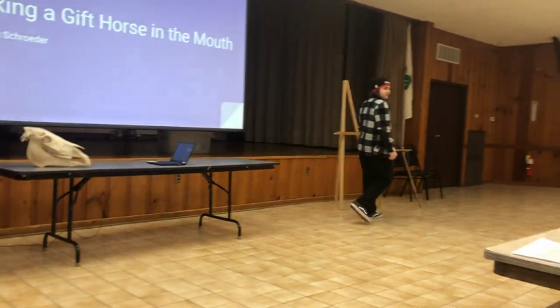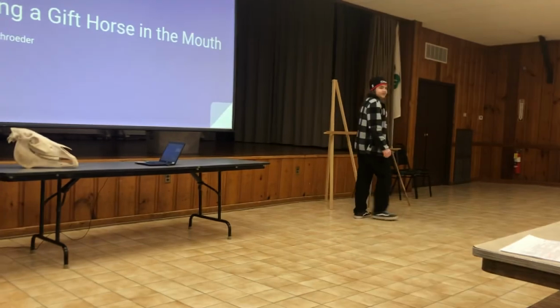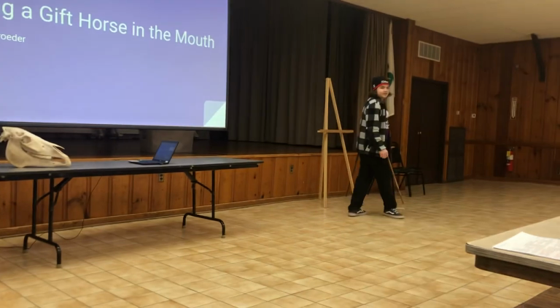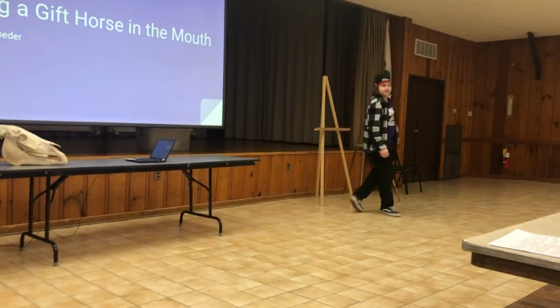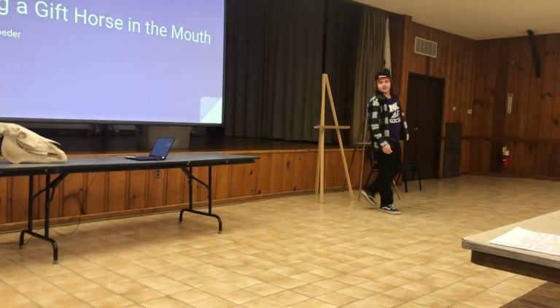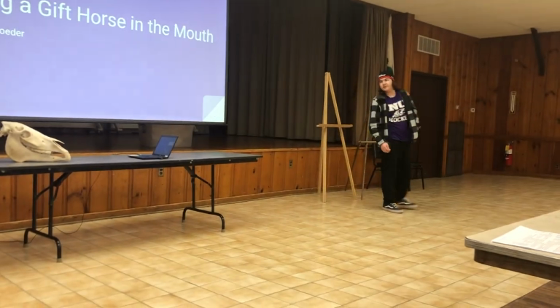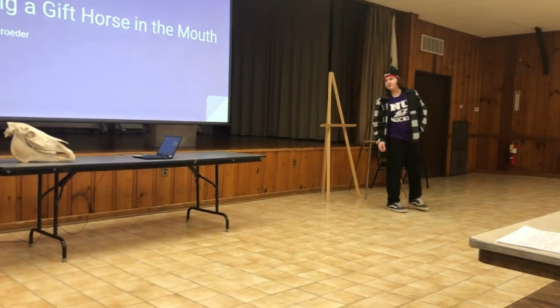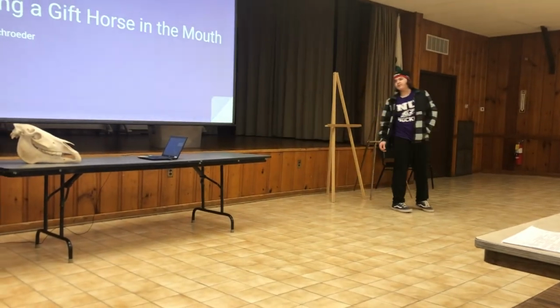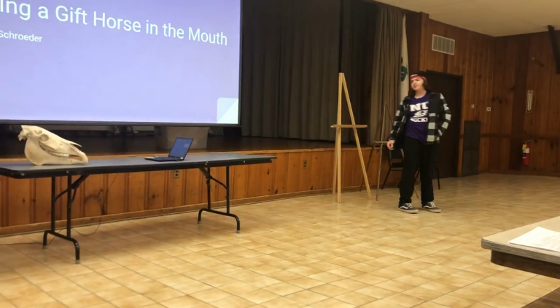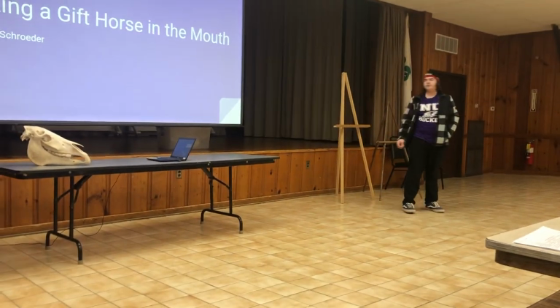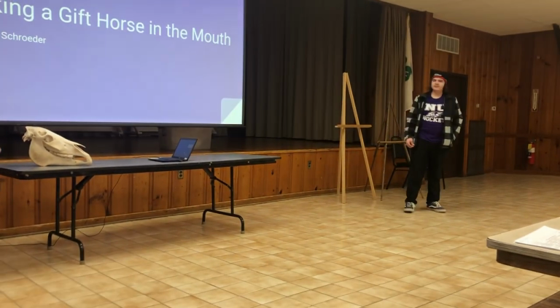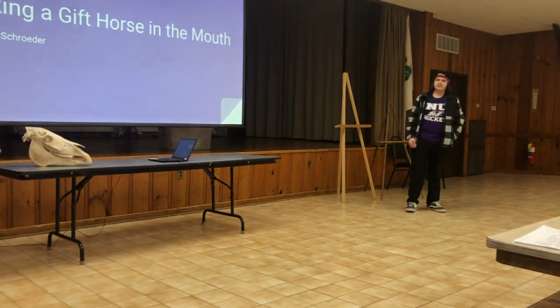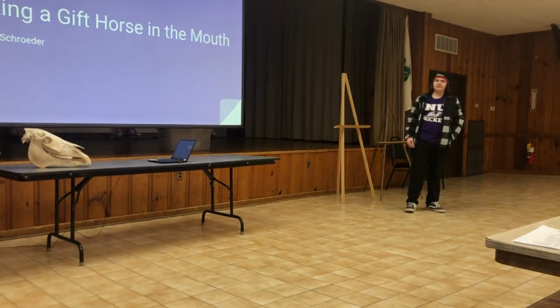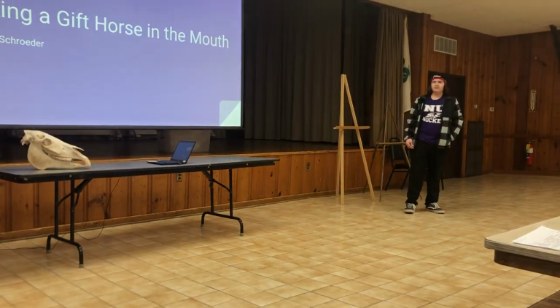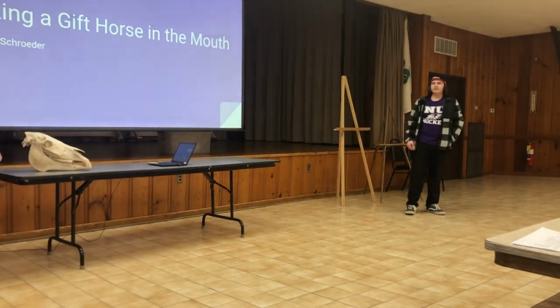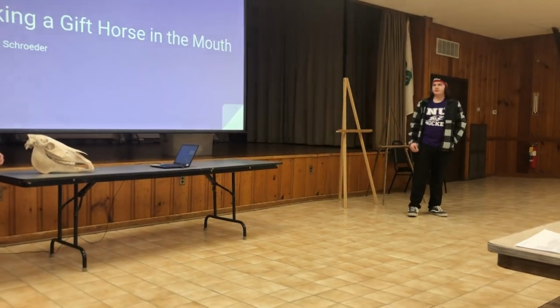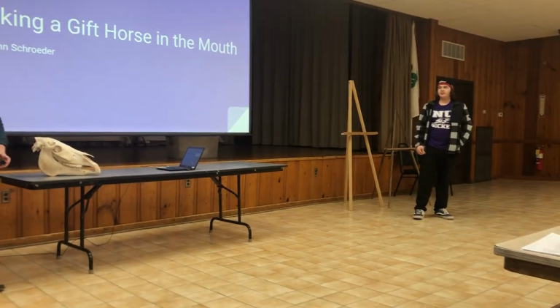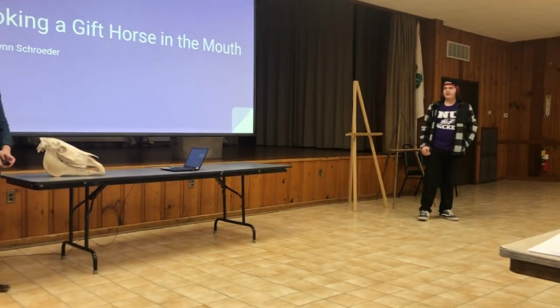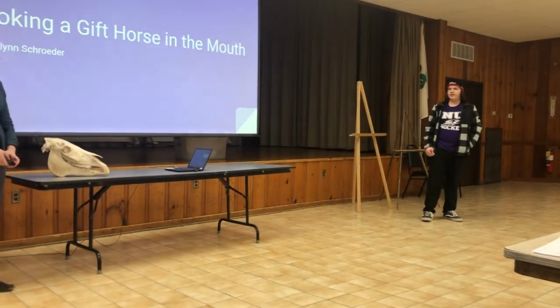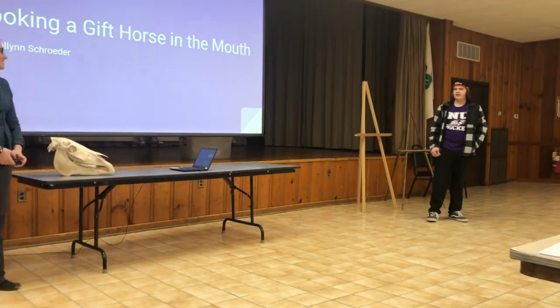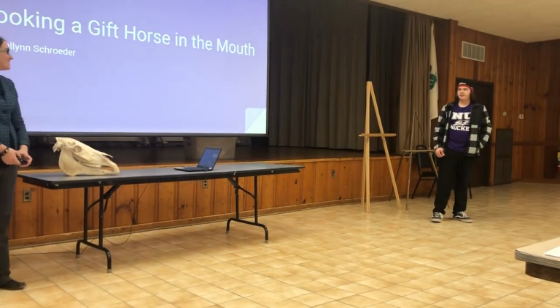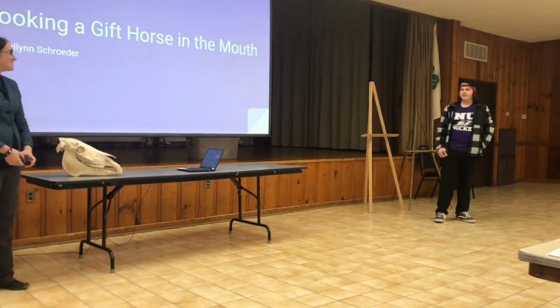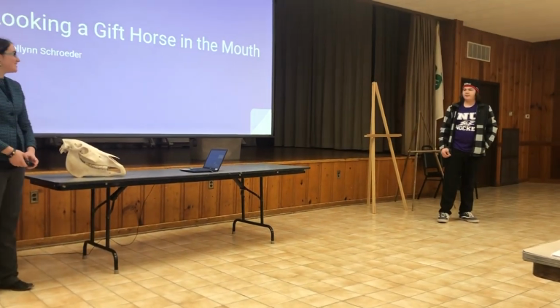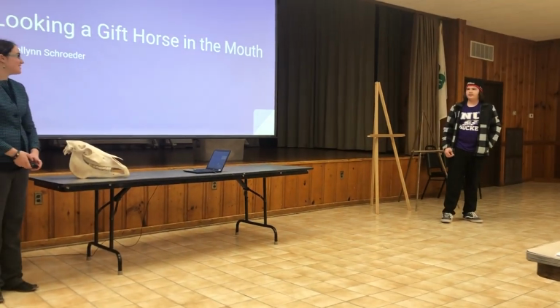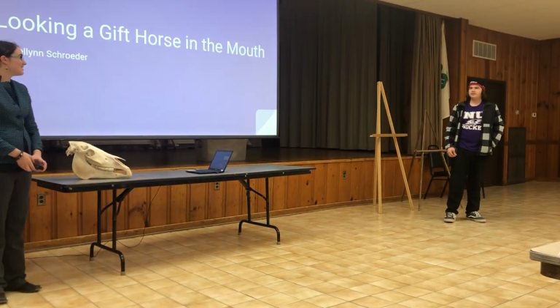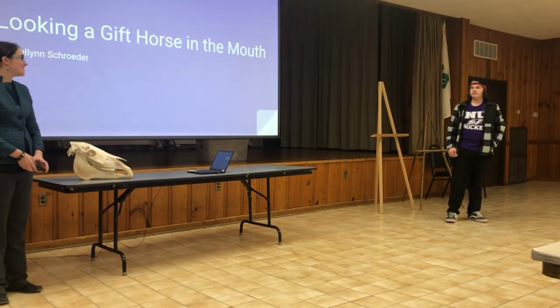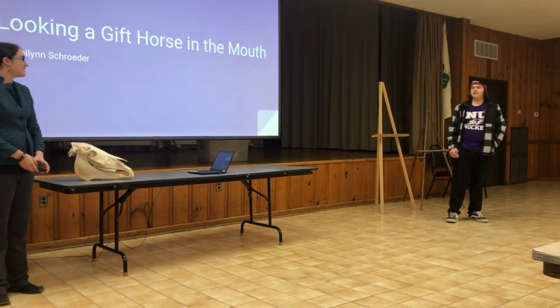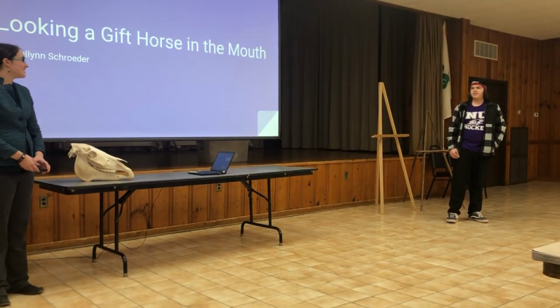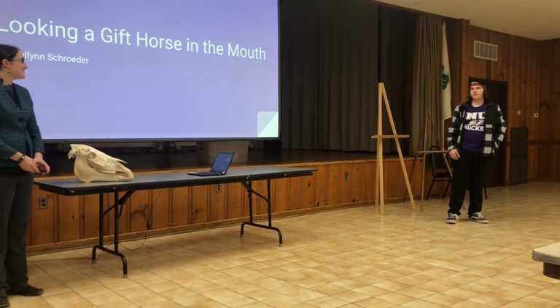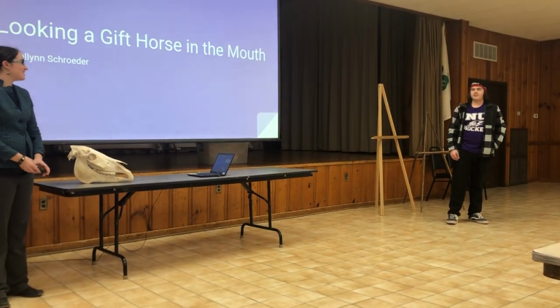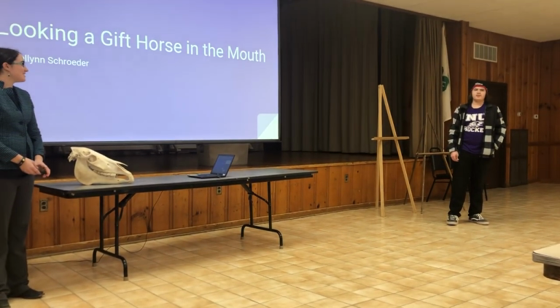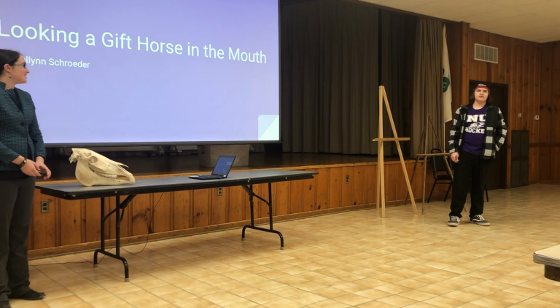This is Michelle Schroeder. She is 16 years old, and she has done seven public presentations.